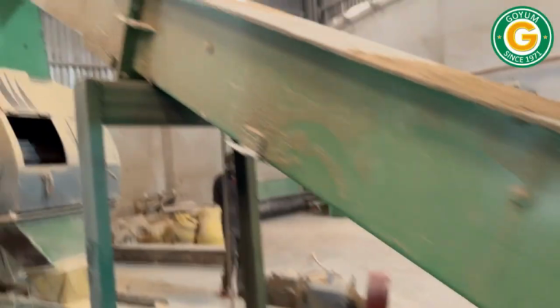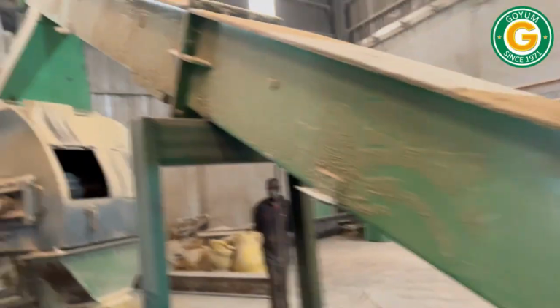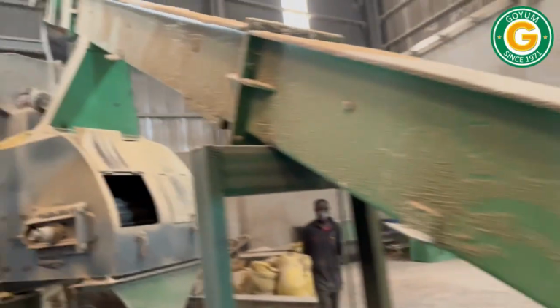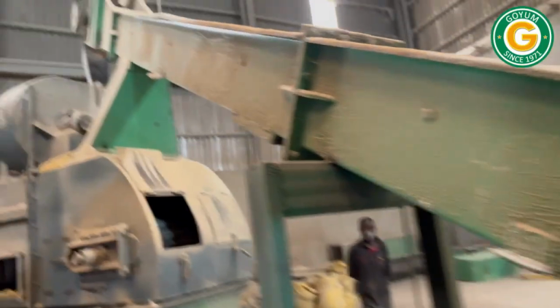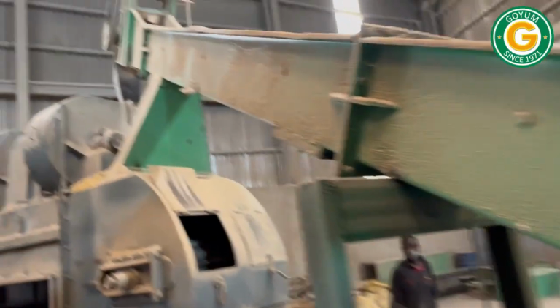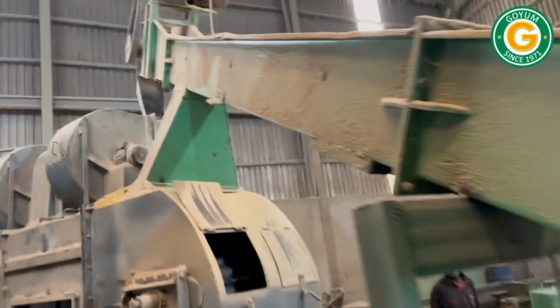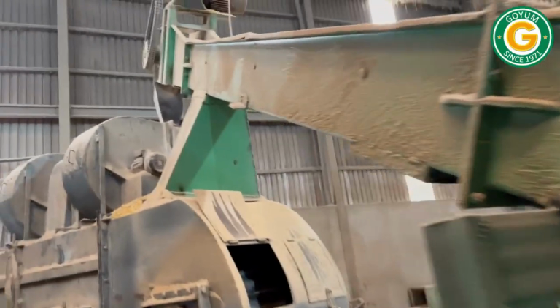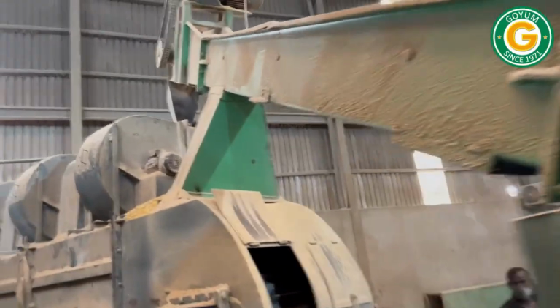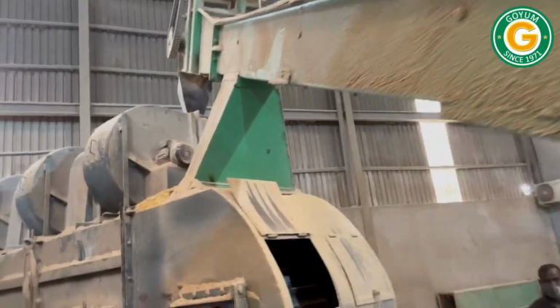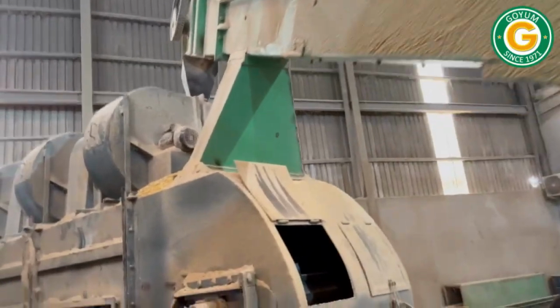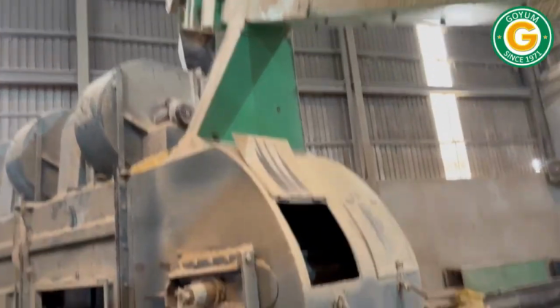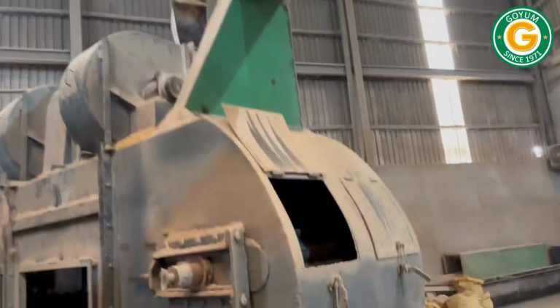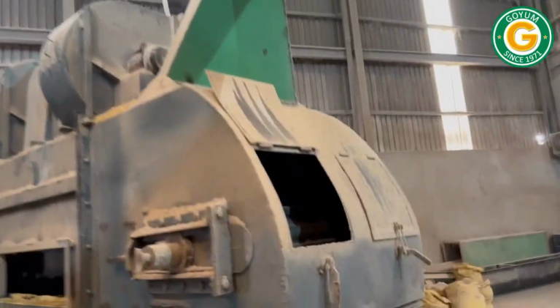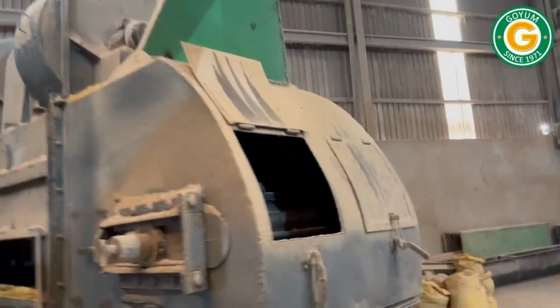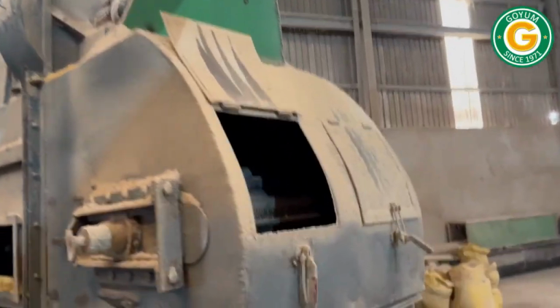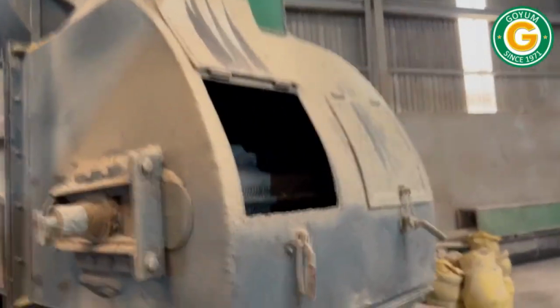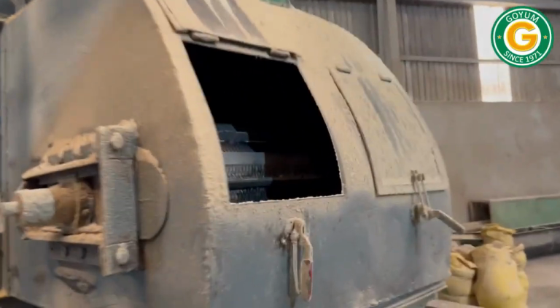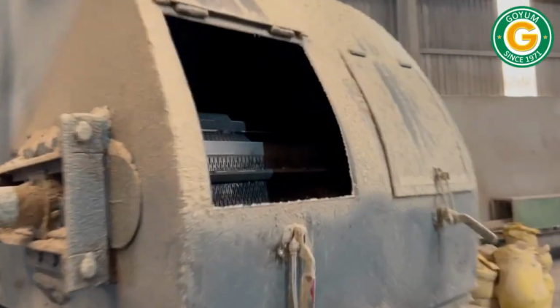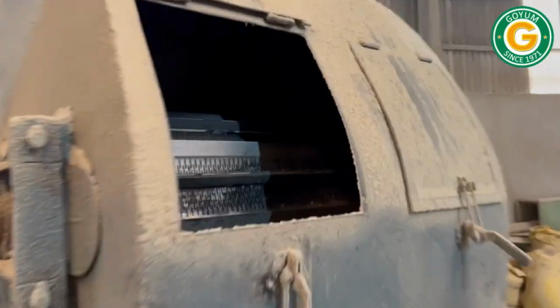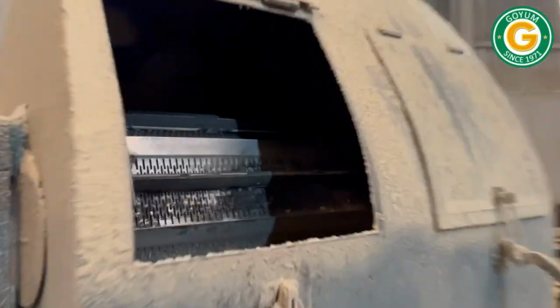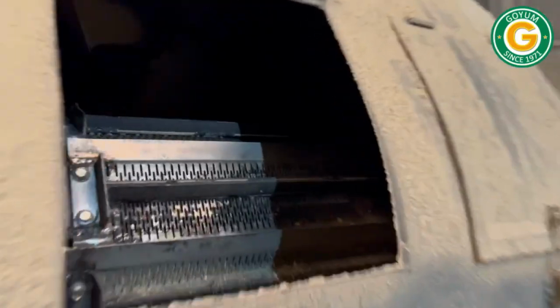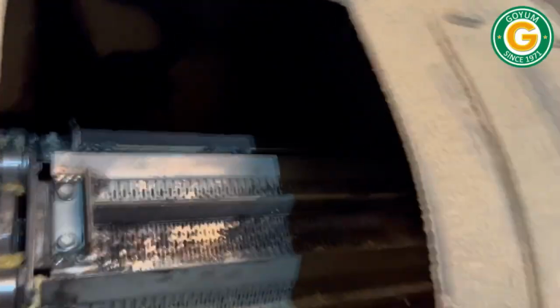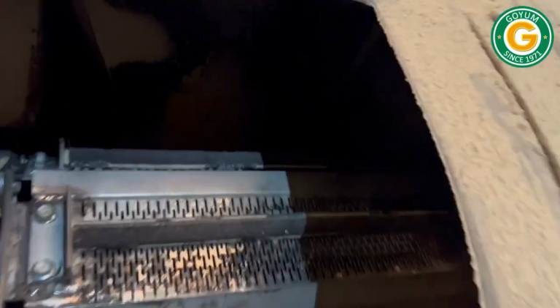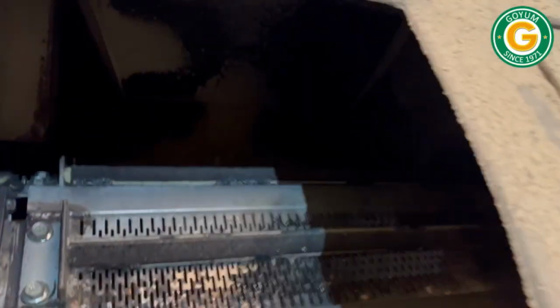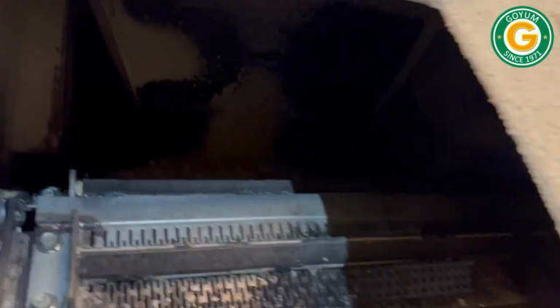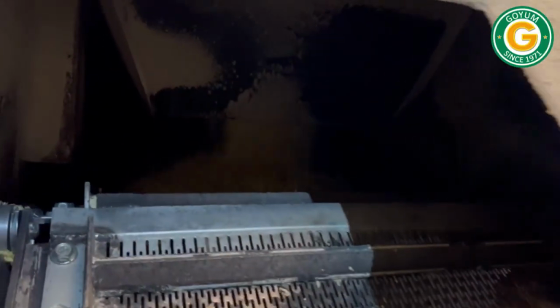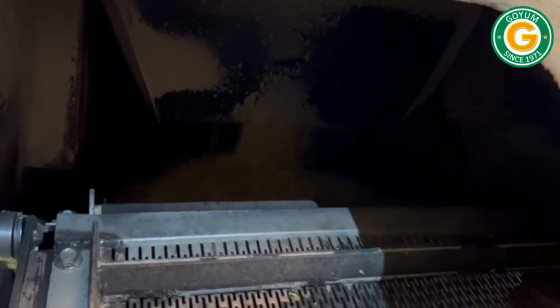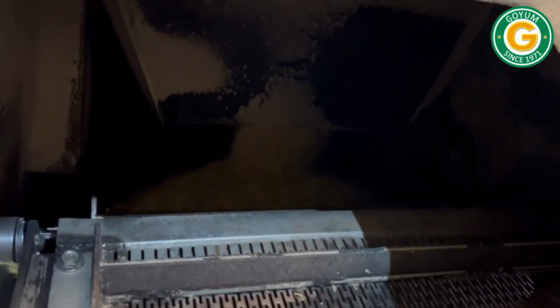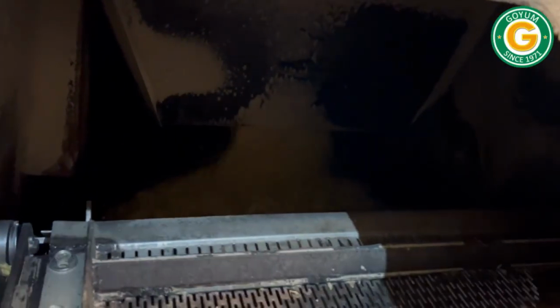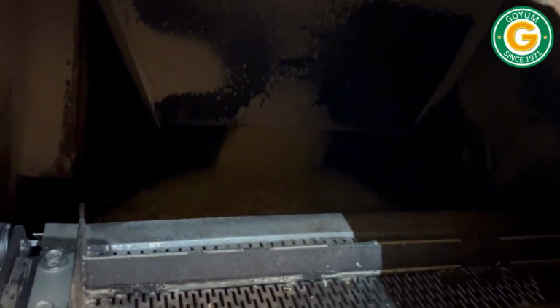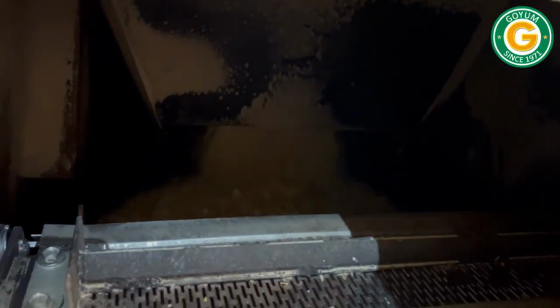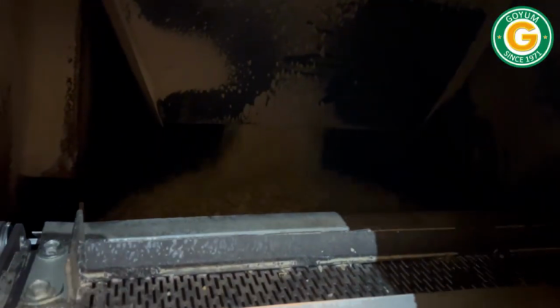The flakes or collets are passed through a dryer cooler to ensure optimal moisture and temperature.